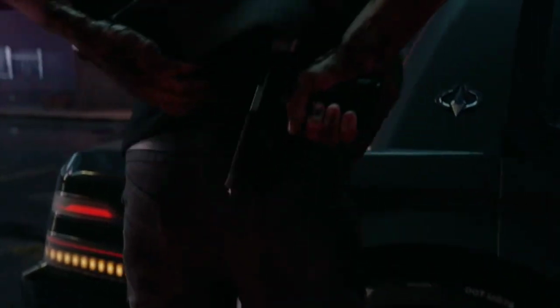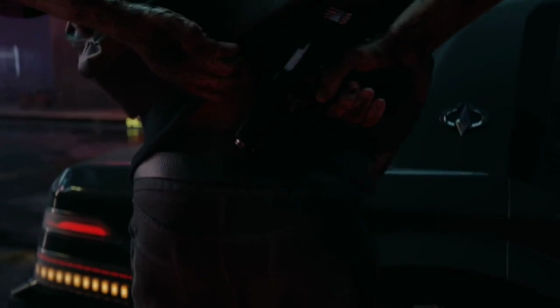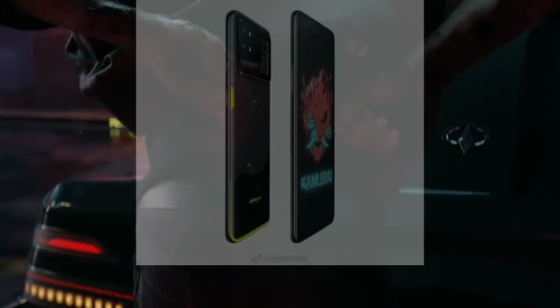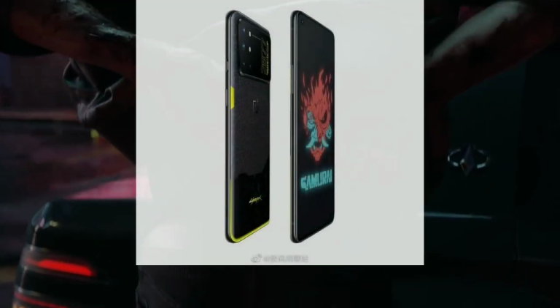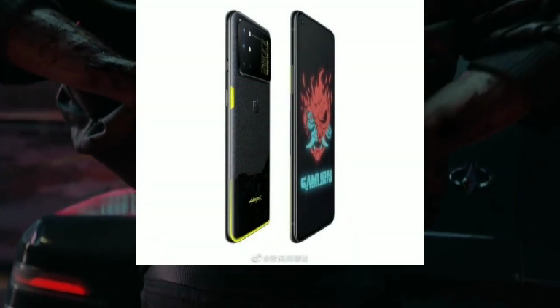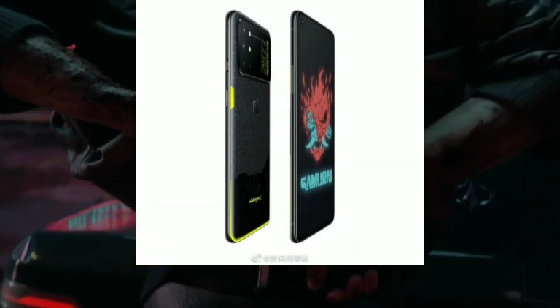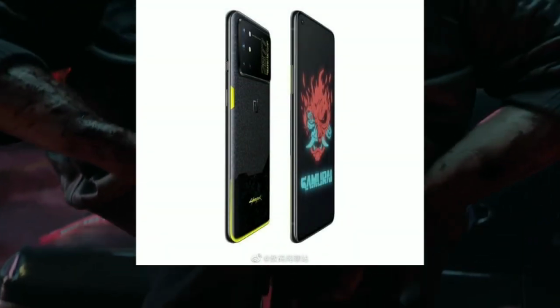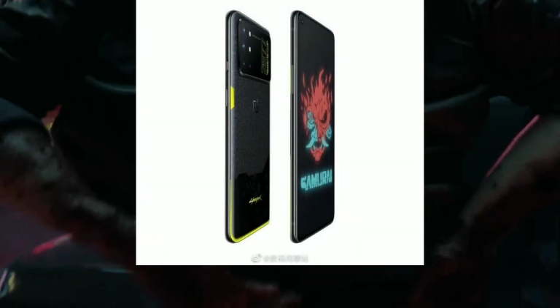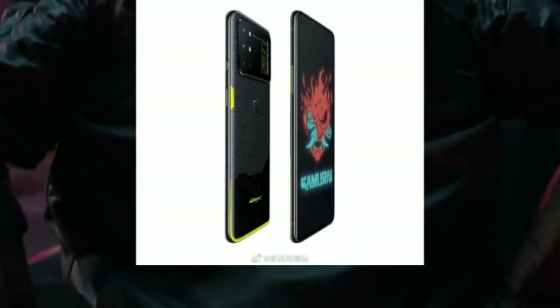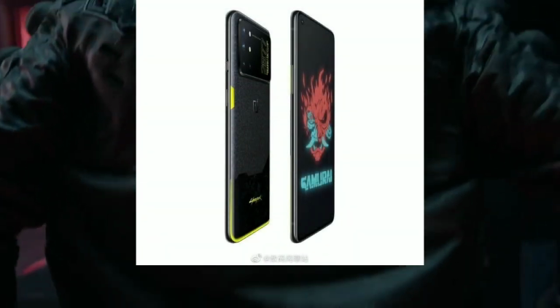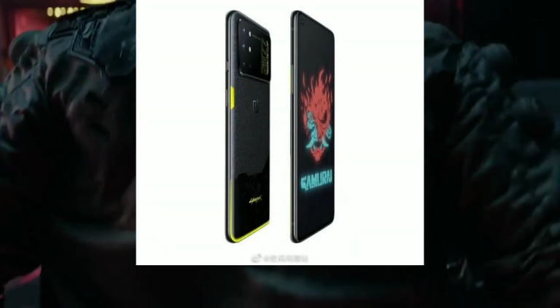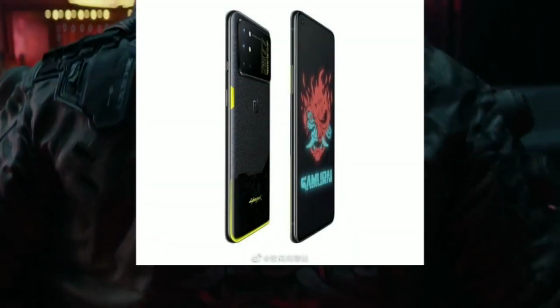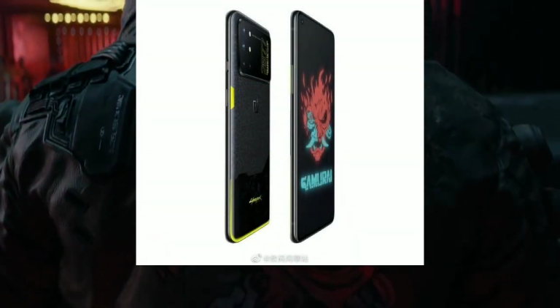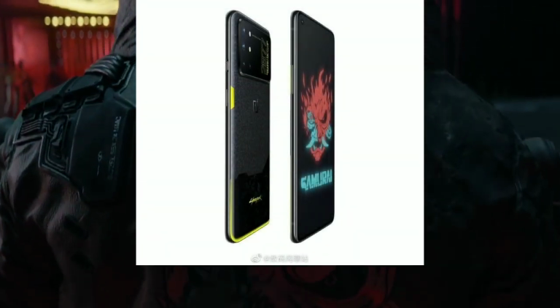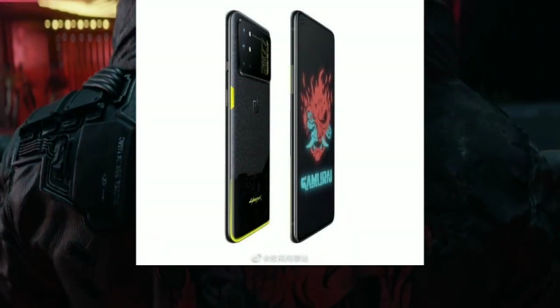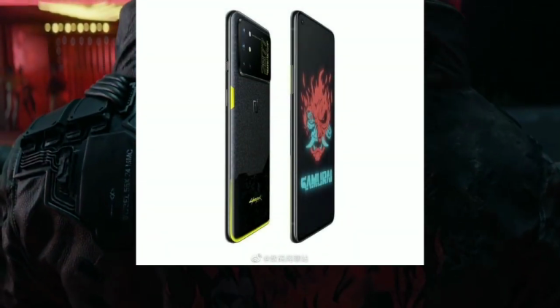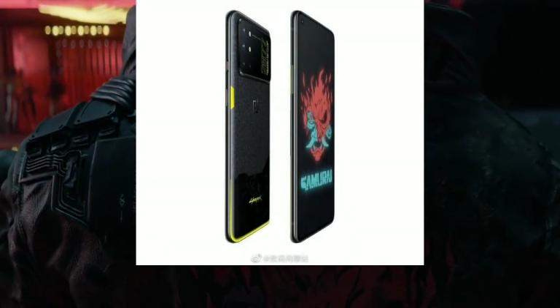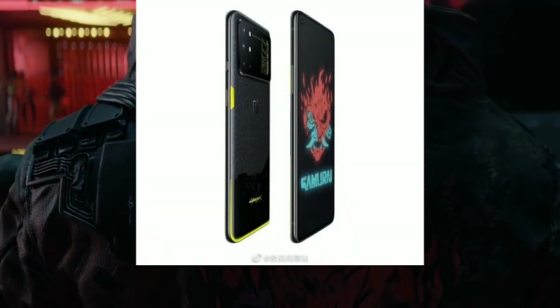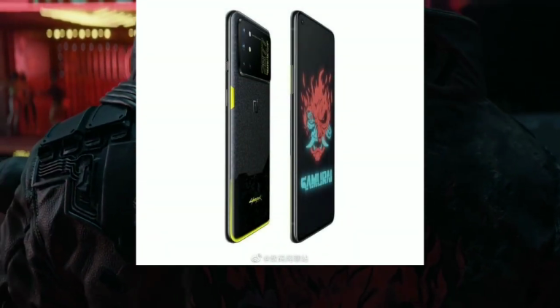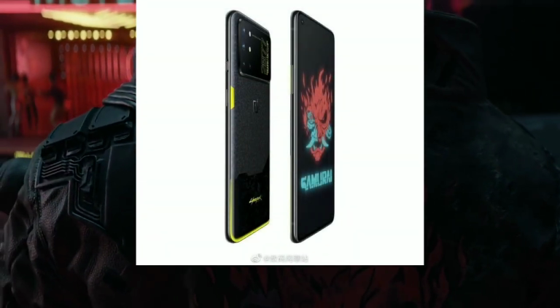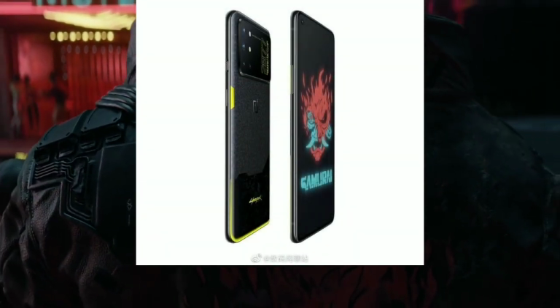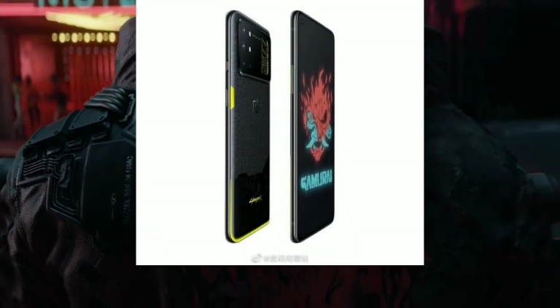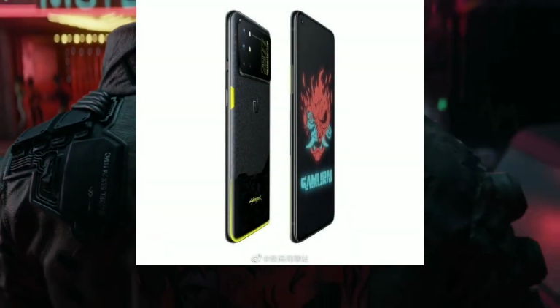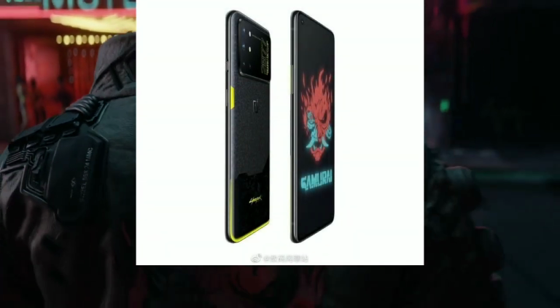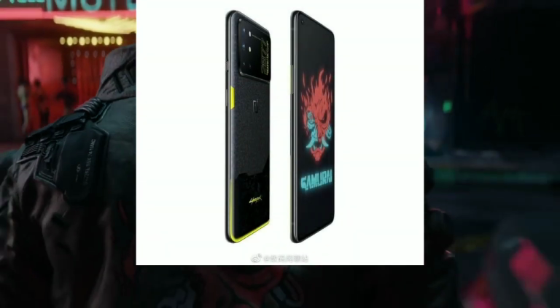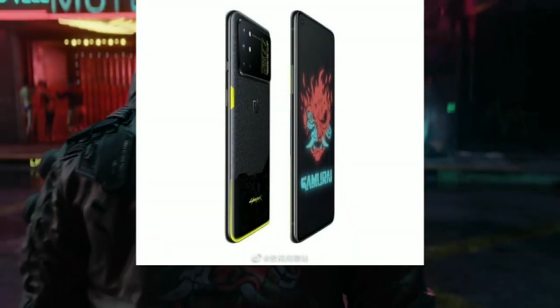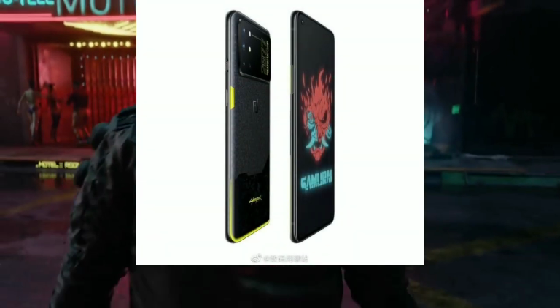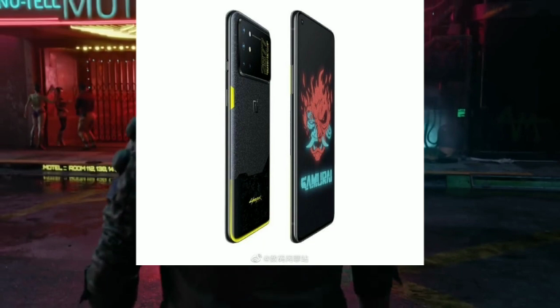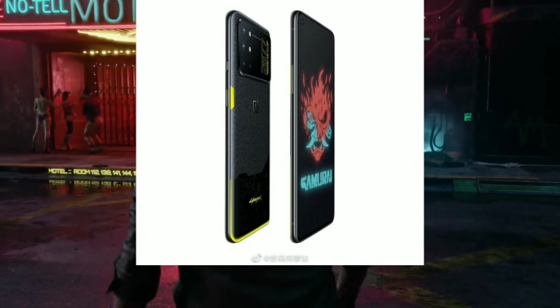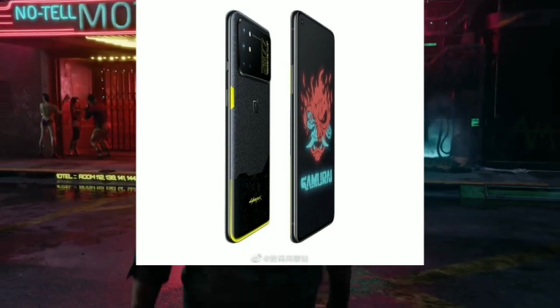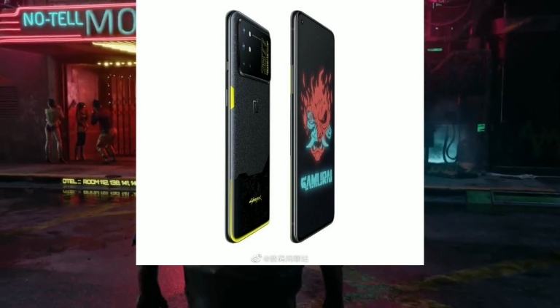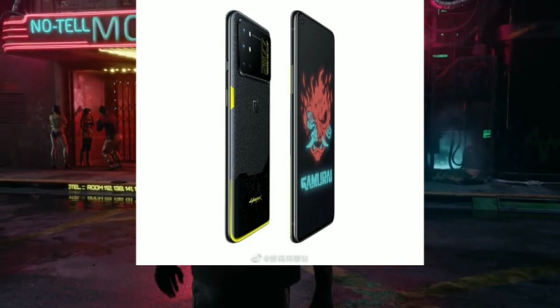Cashing in on the hype, OnePlus has now released a Cyberpunk 2077 edition of the OnePlus 8T in China.